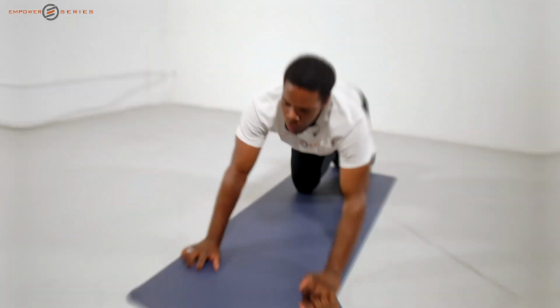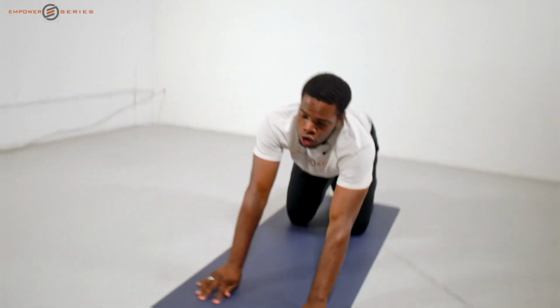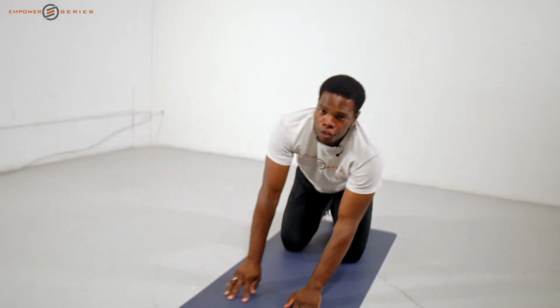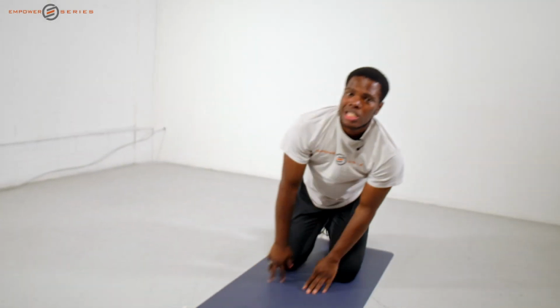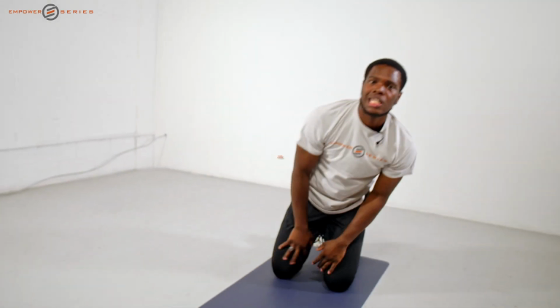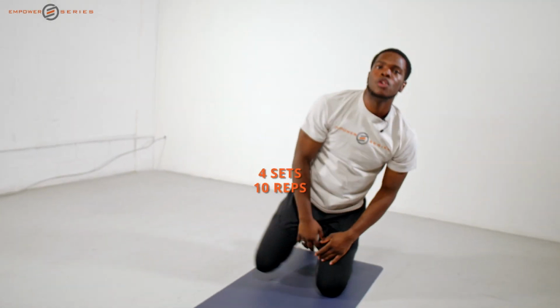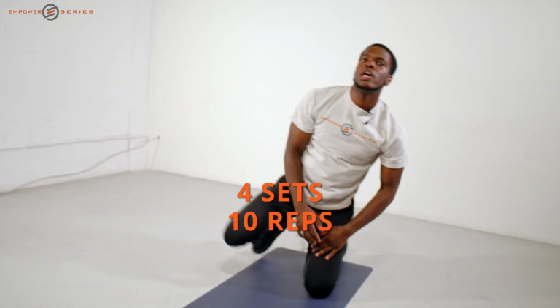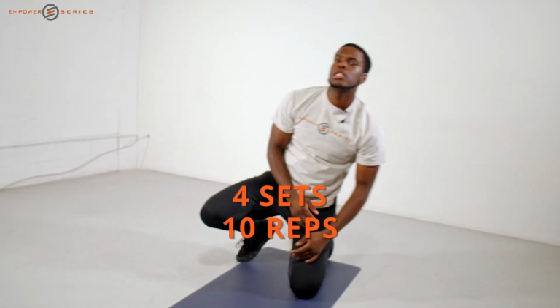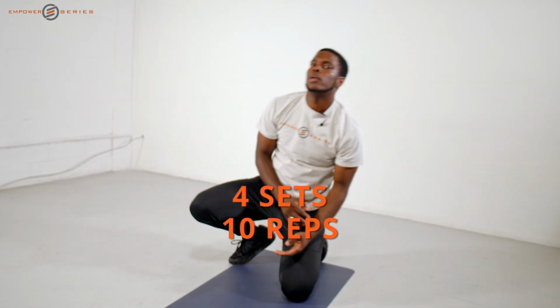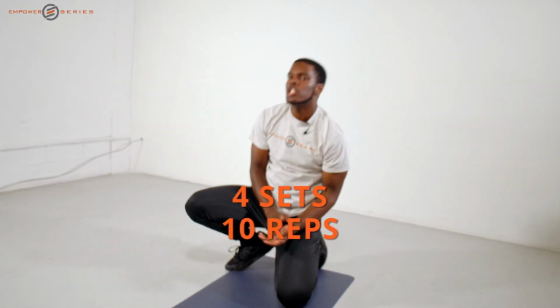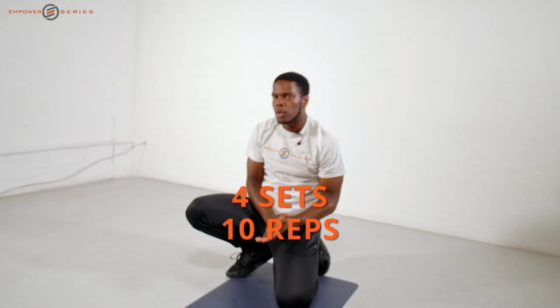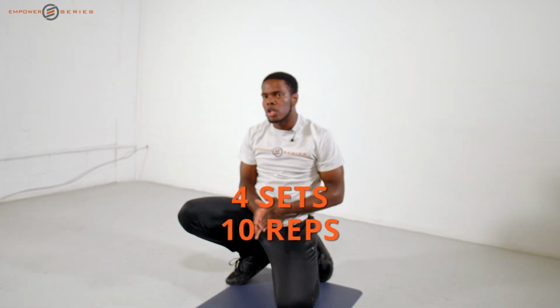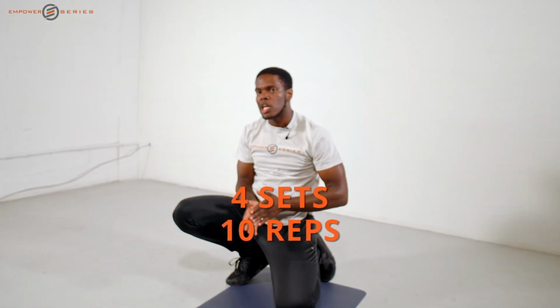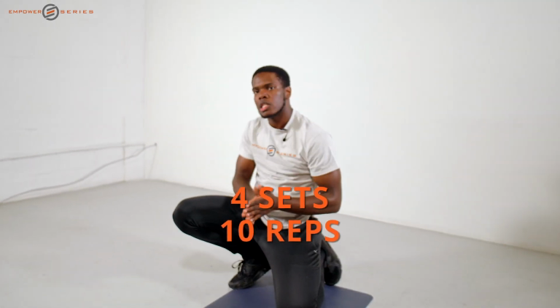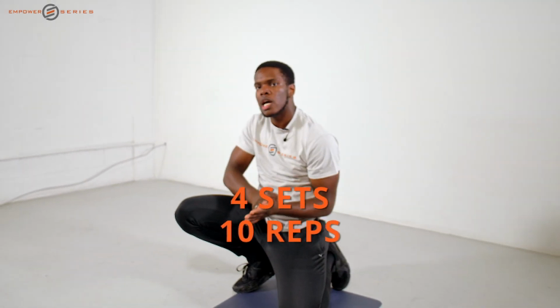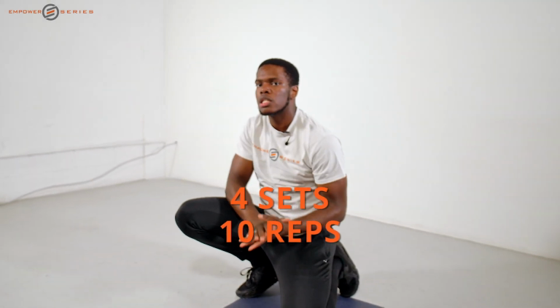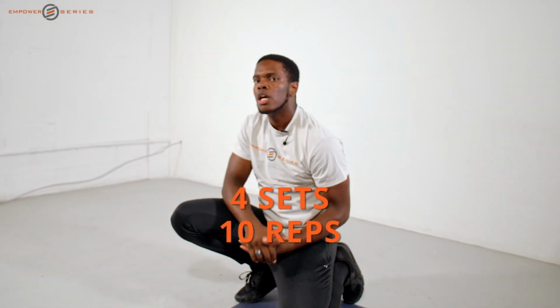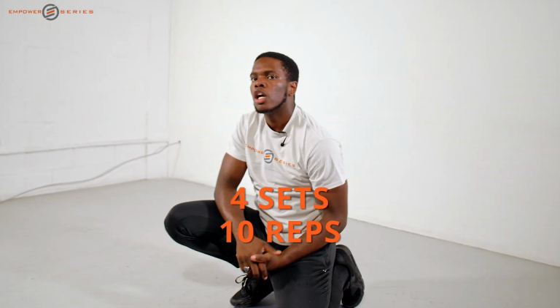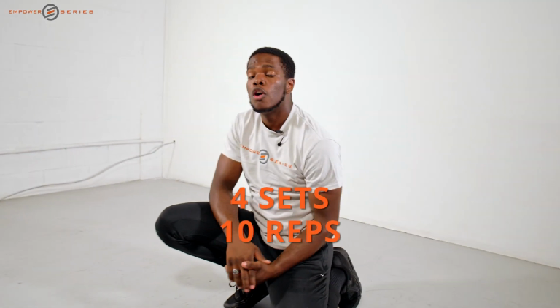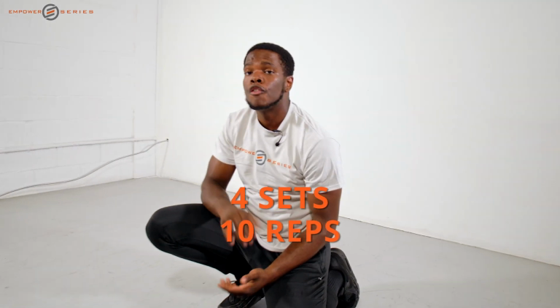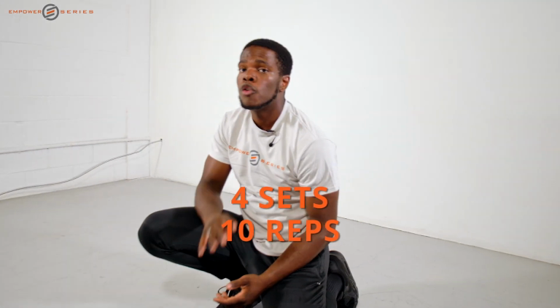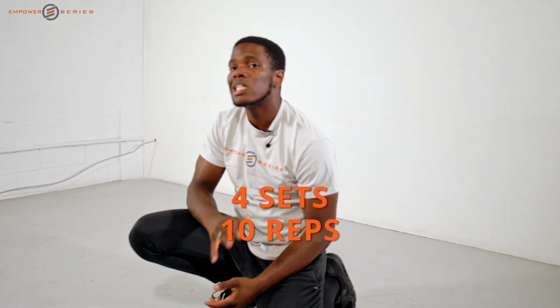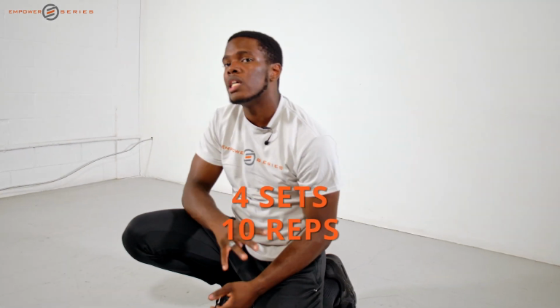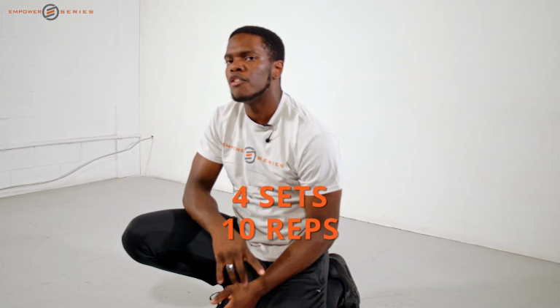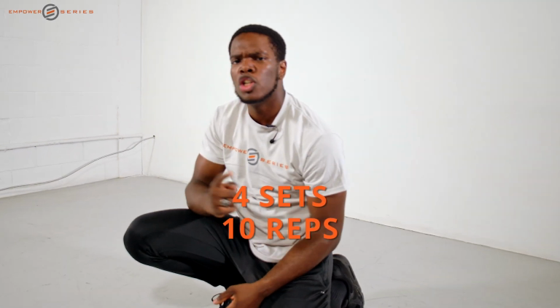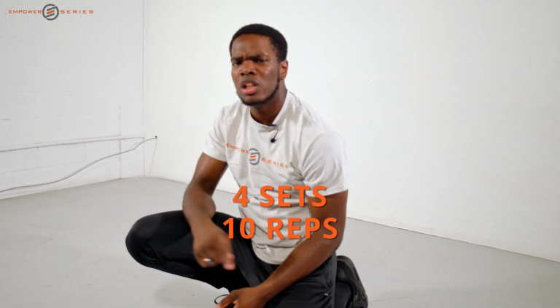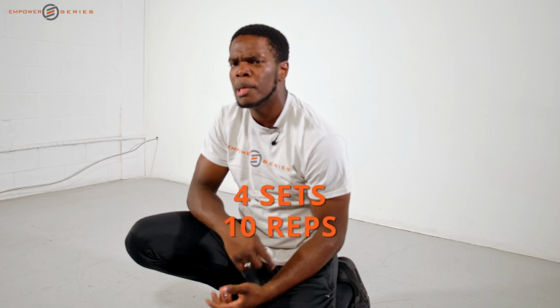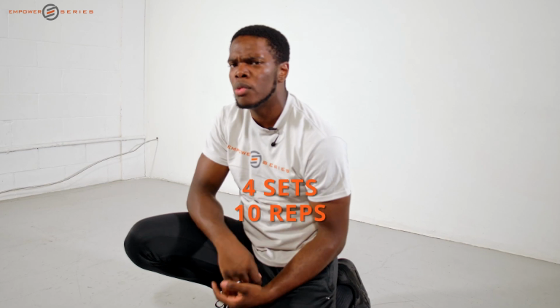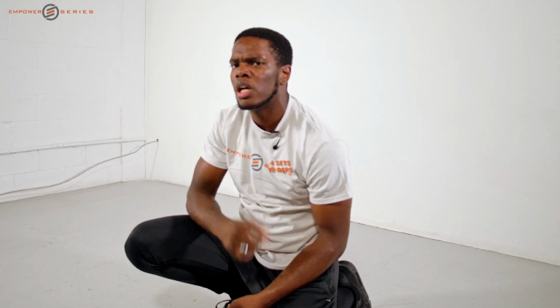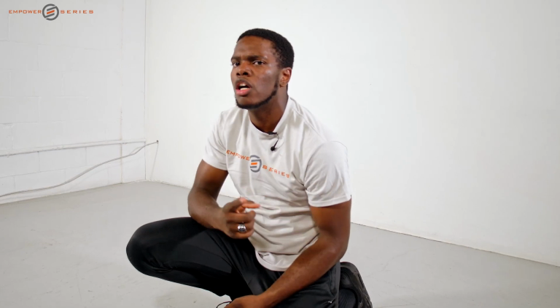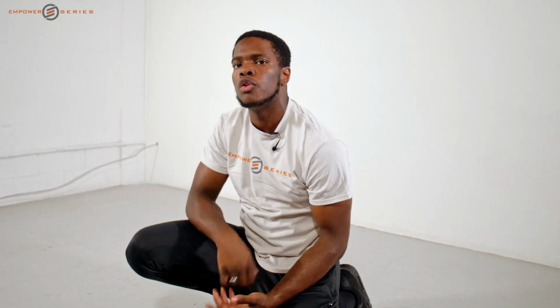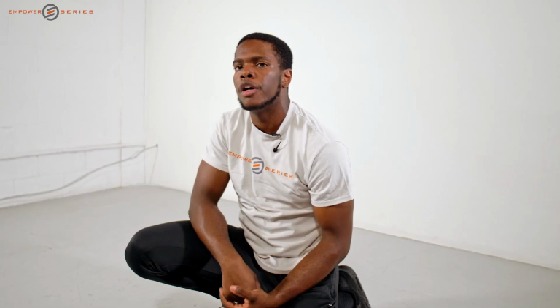We're going for 10 reps on each one of those exercises, going for four sets. If you can do a little bit more, go for it.